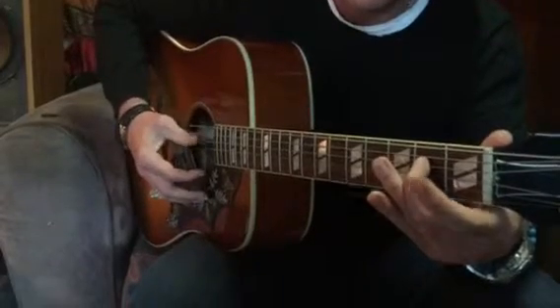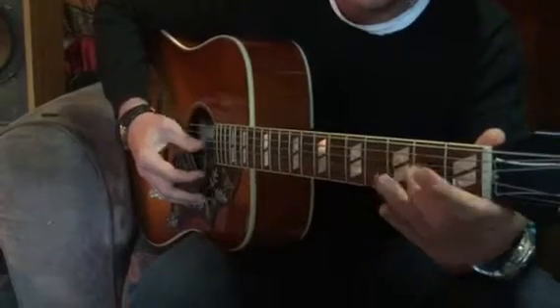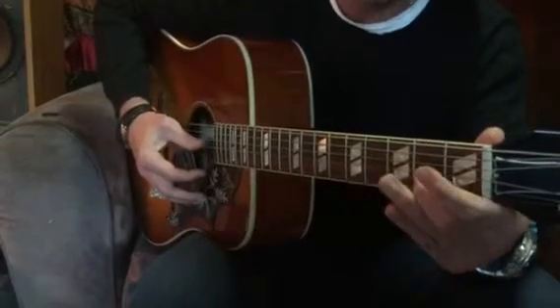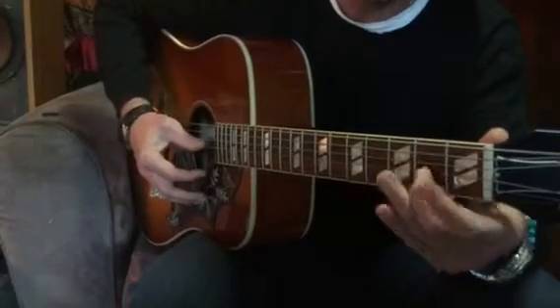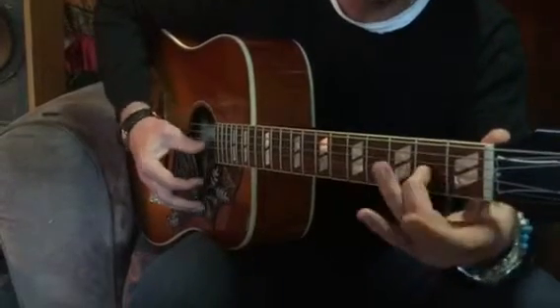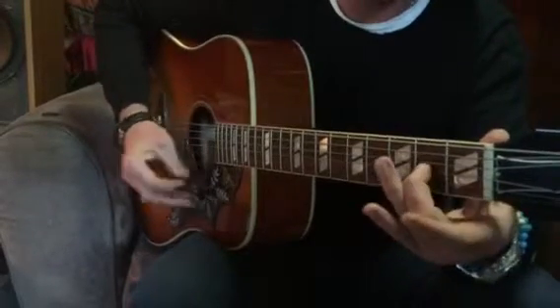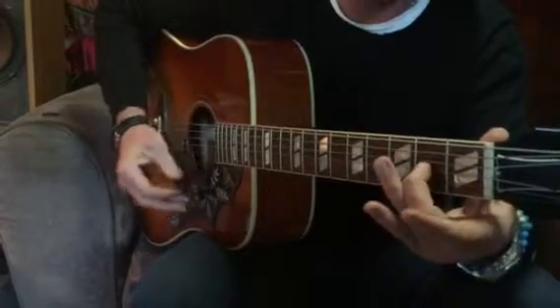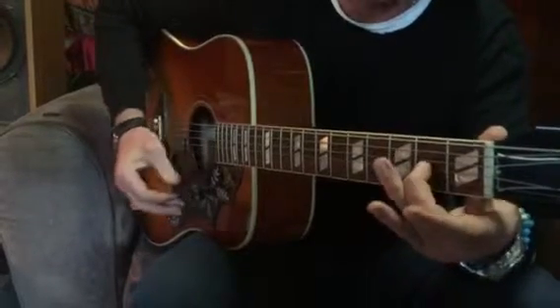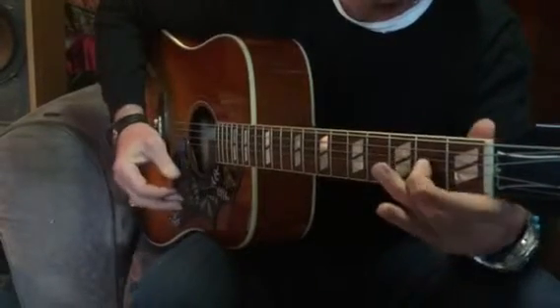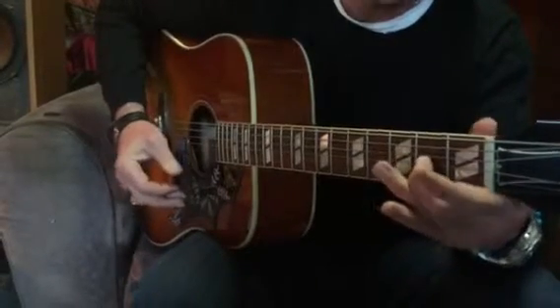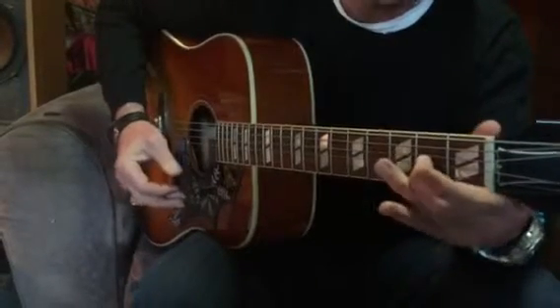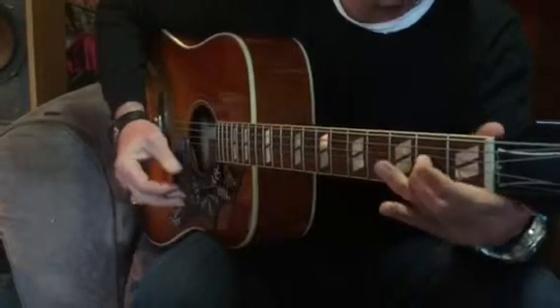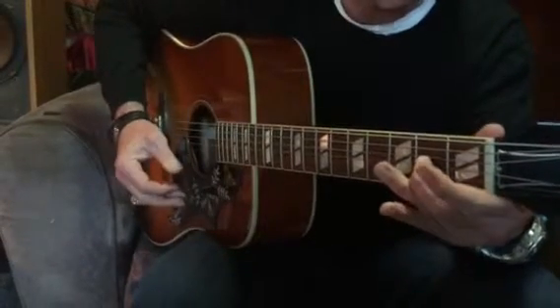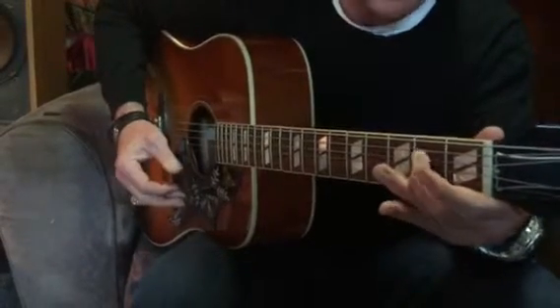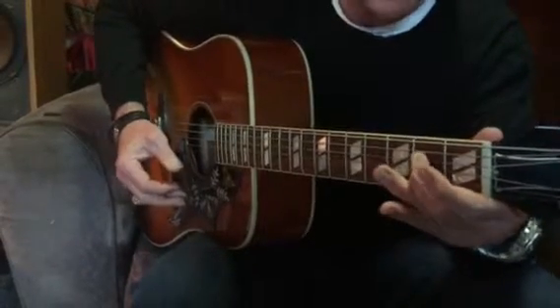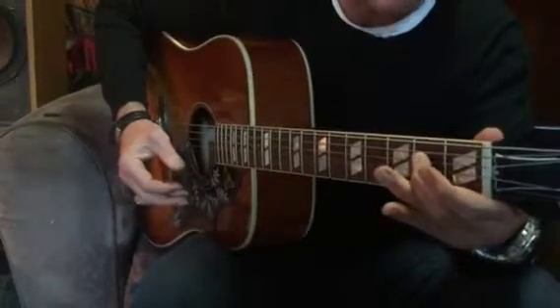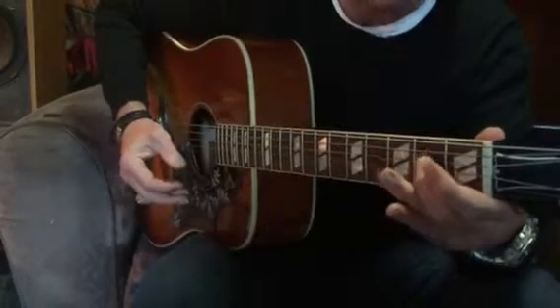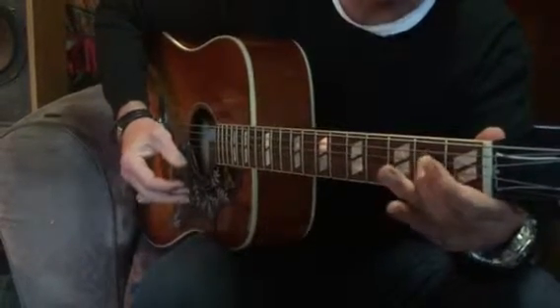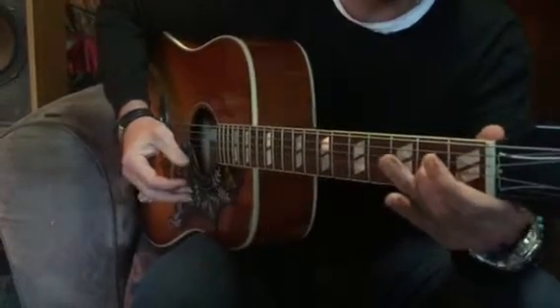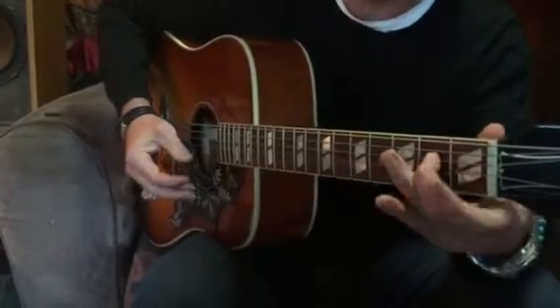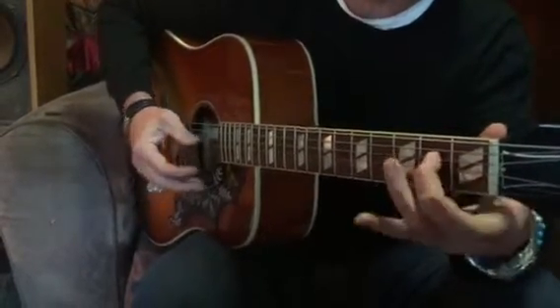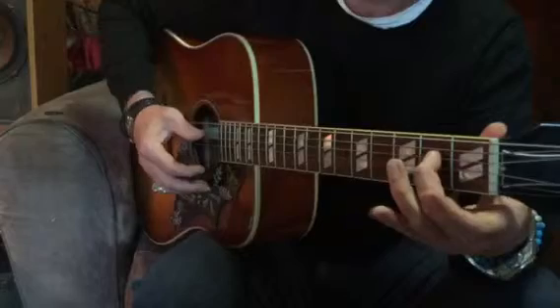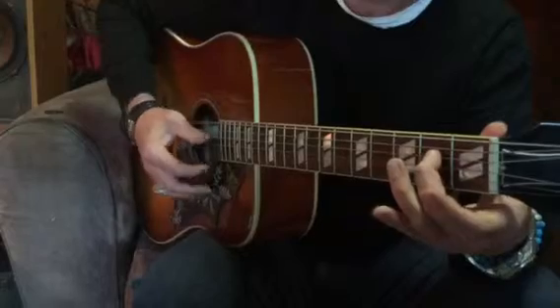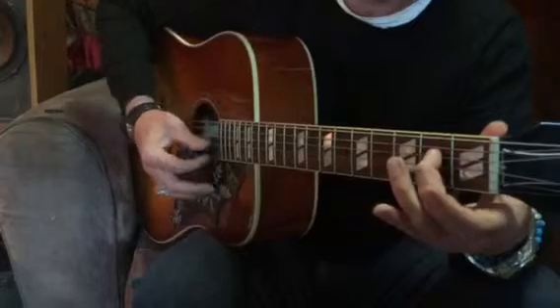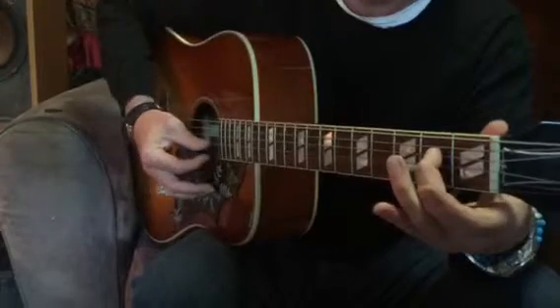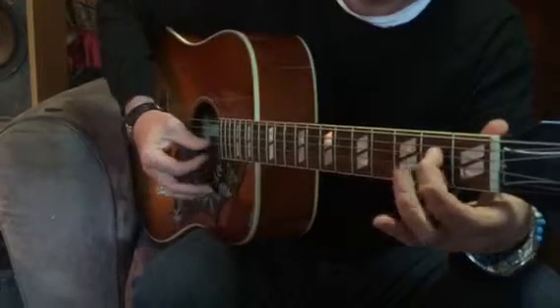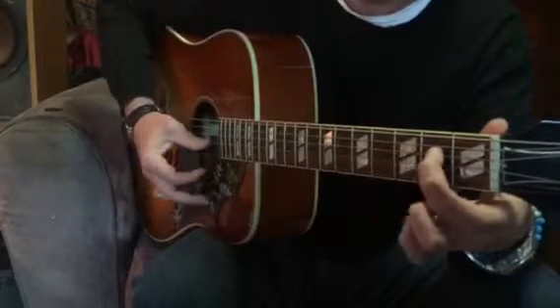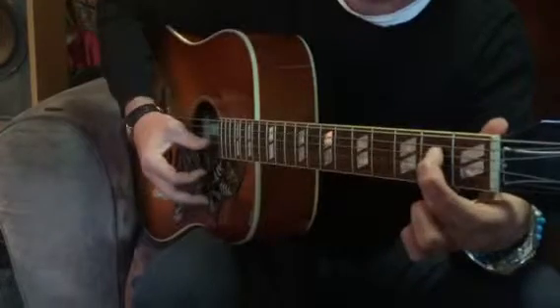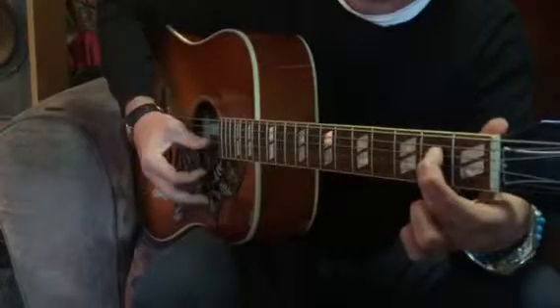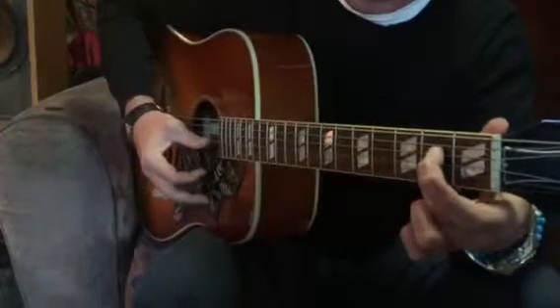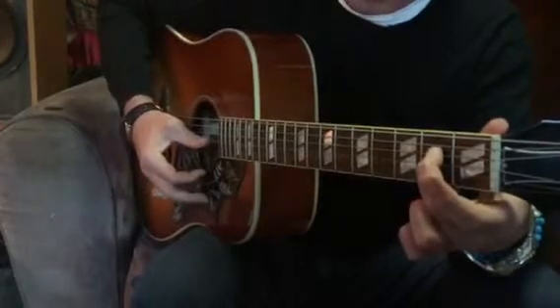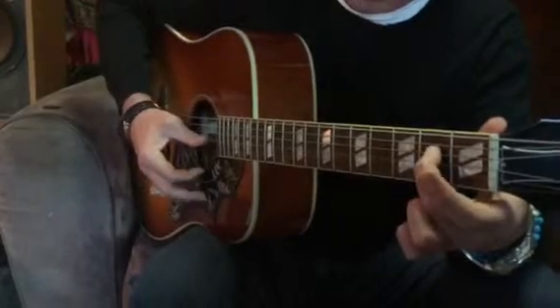So when you pull that off, just remember to flick it forward and then land on that fourth string.